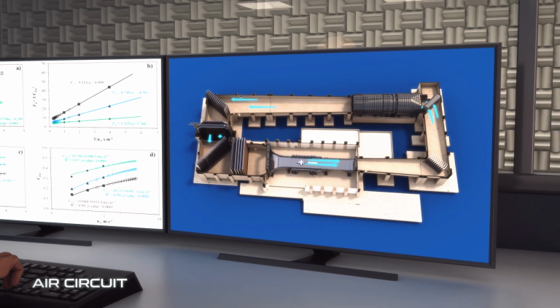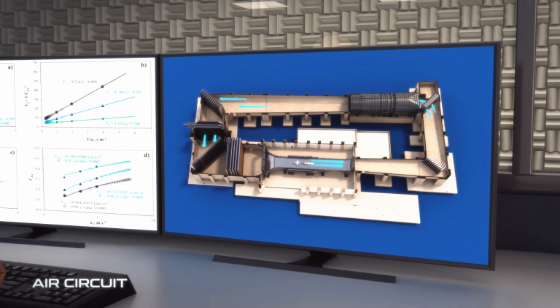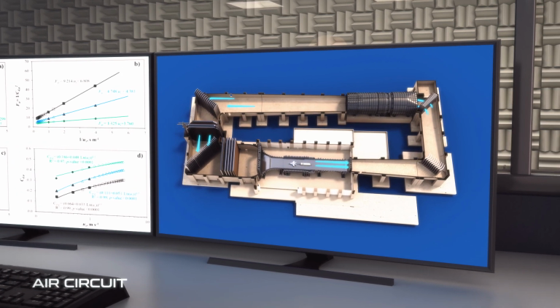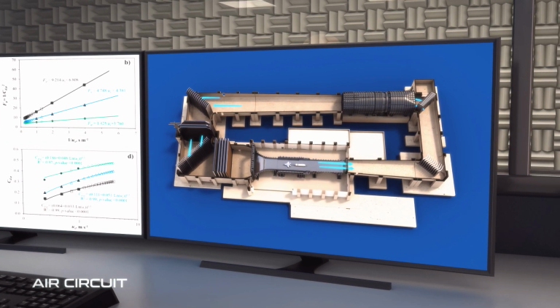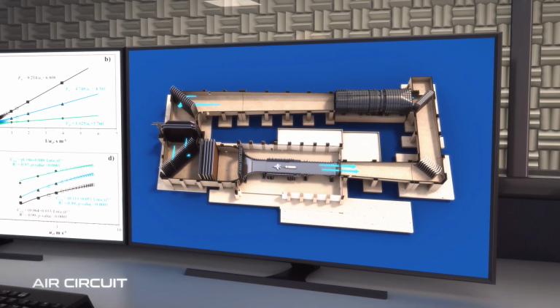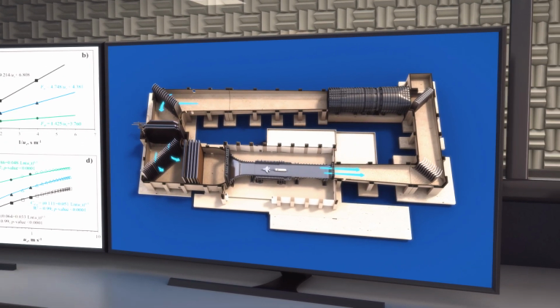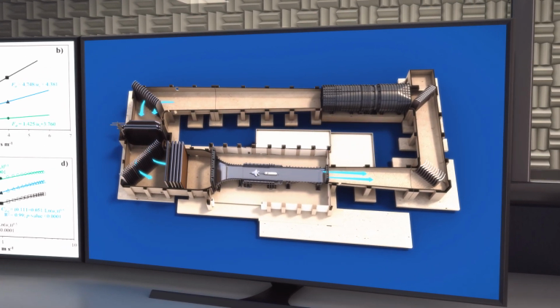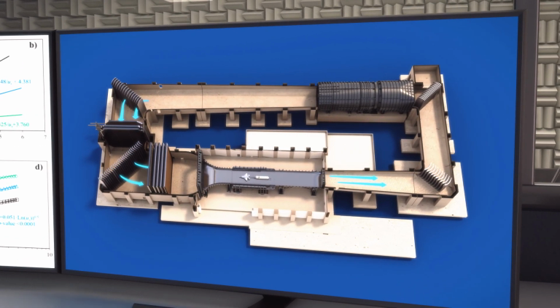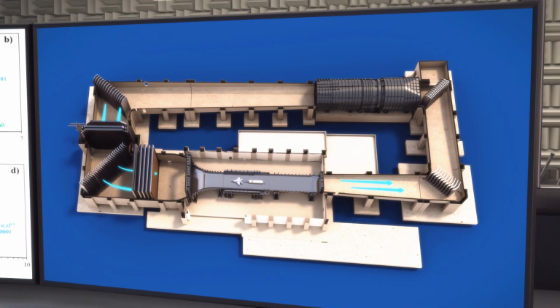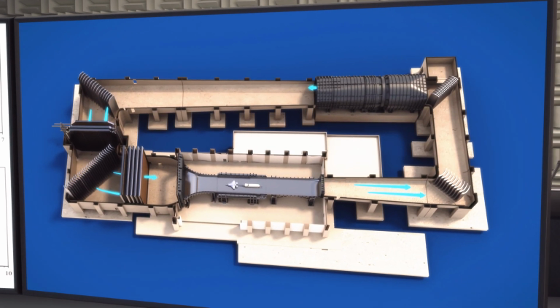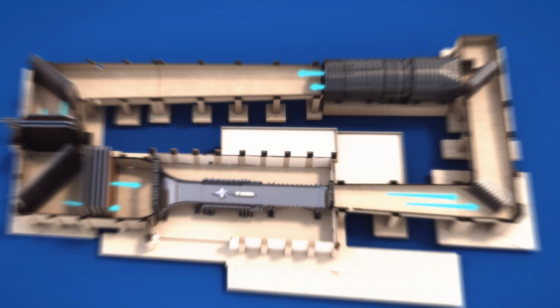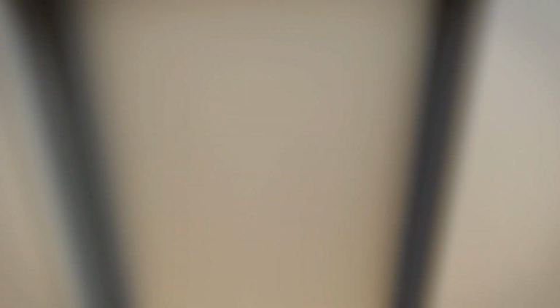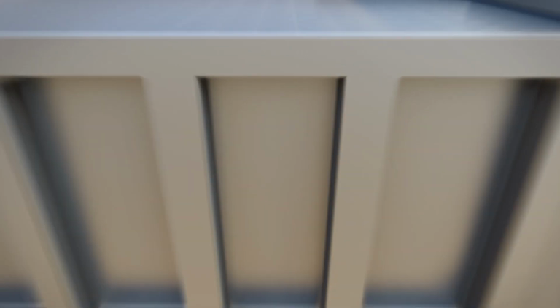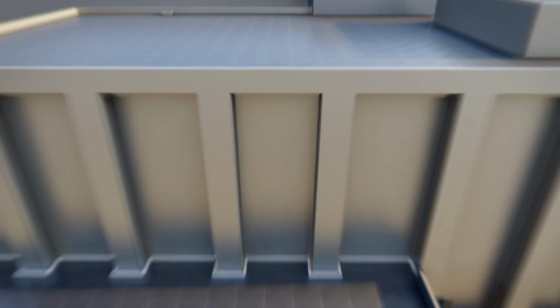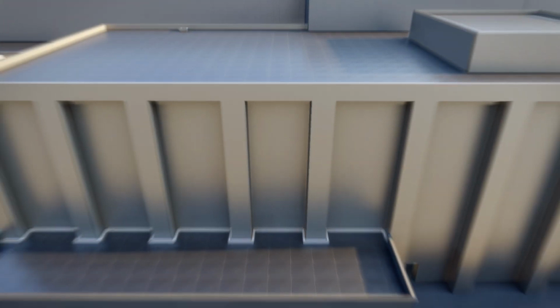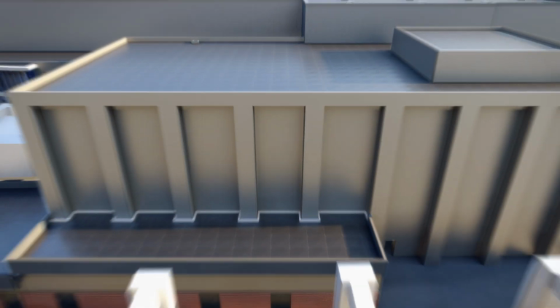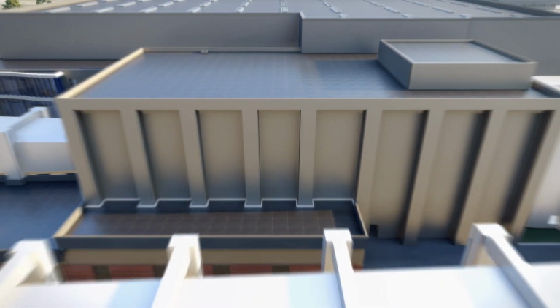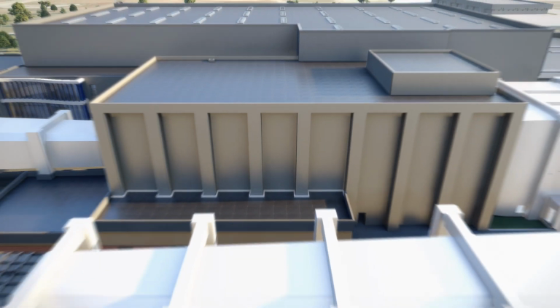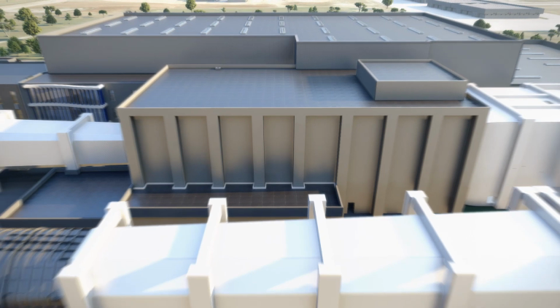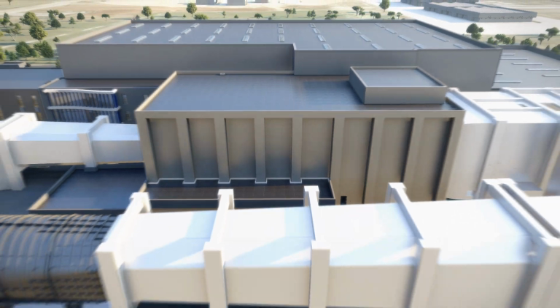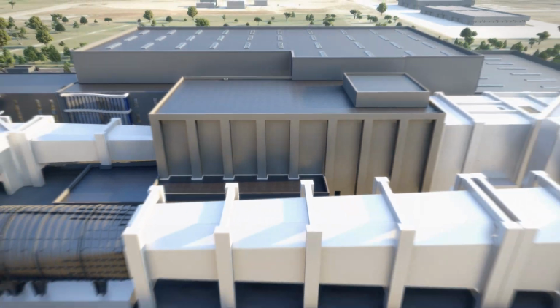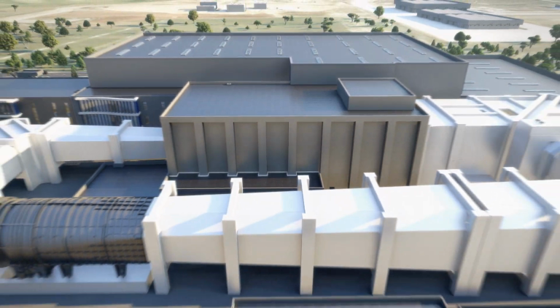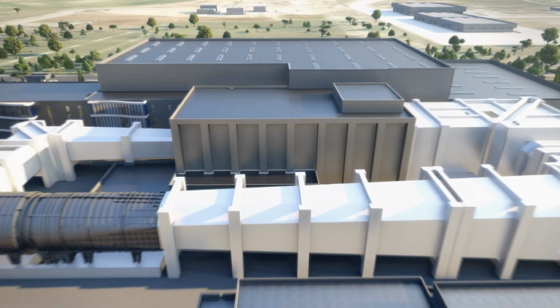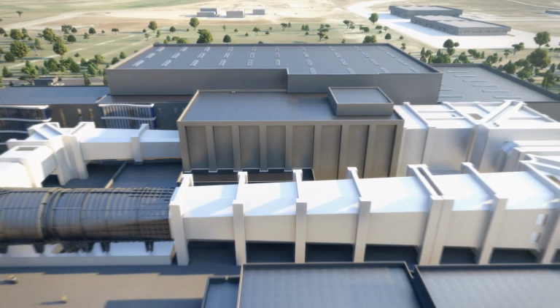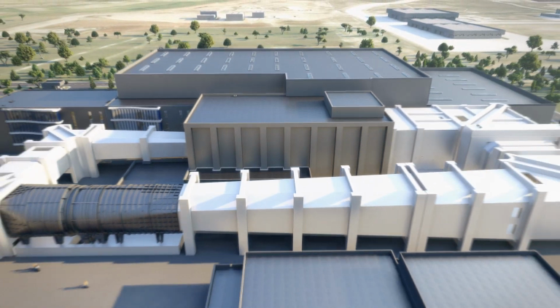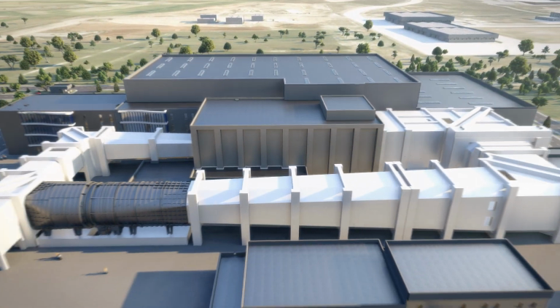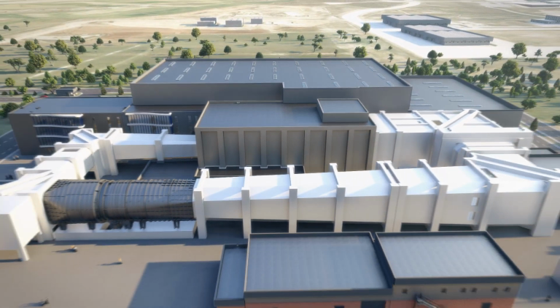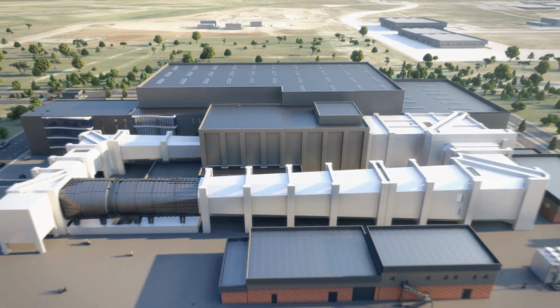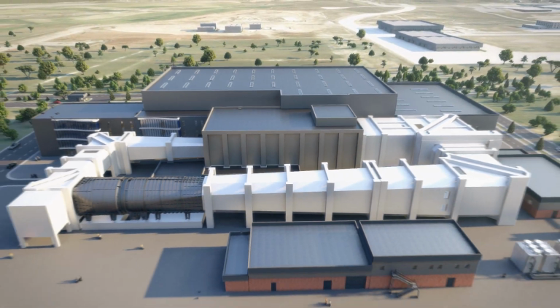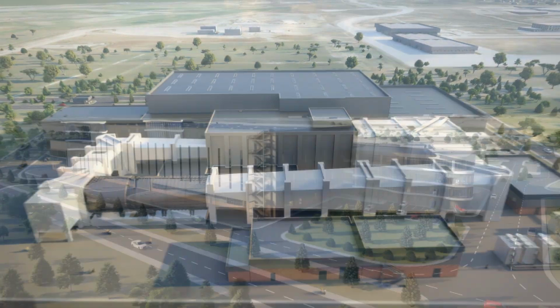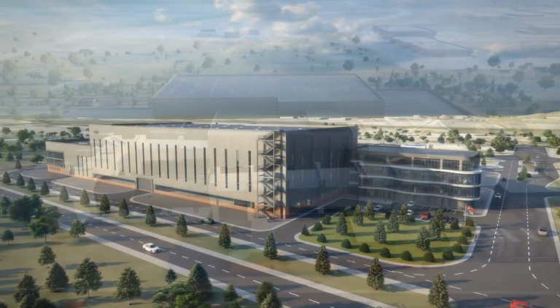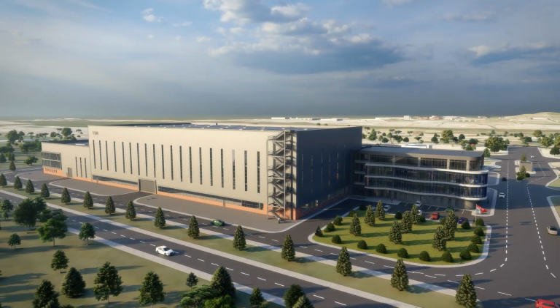All tunnel functions will be managed from a single centre using a custom-made facility control and automation system.